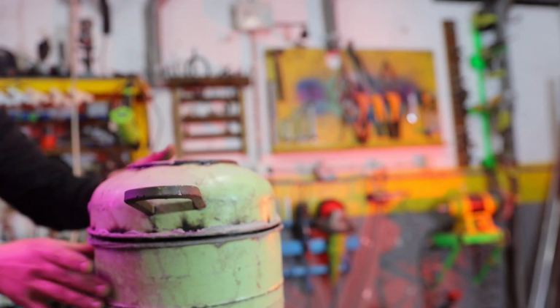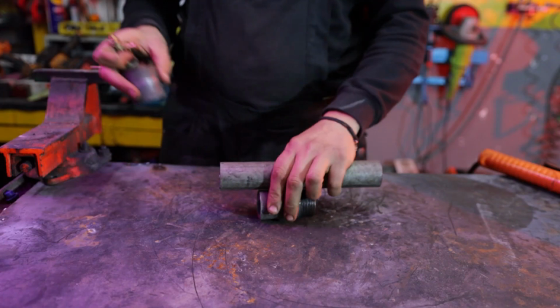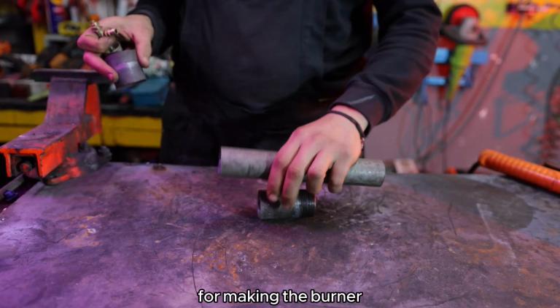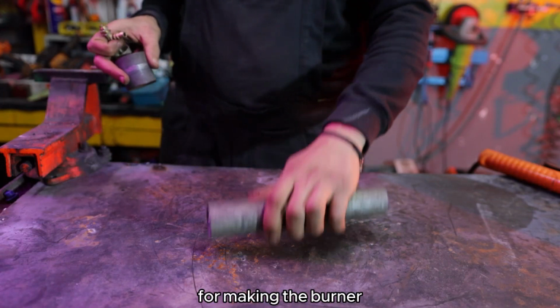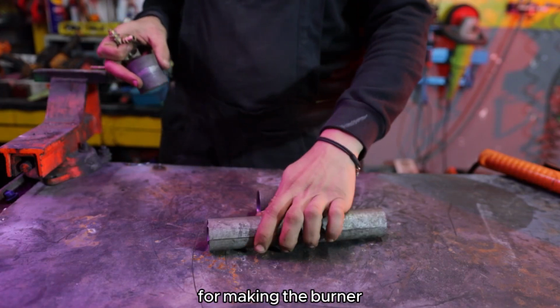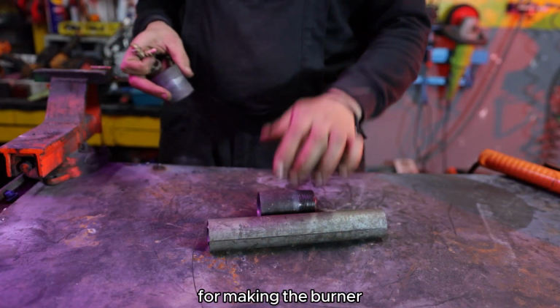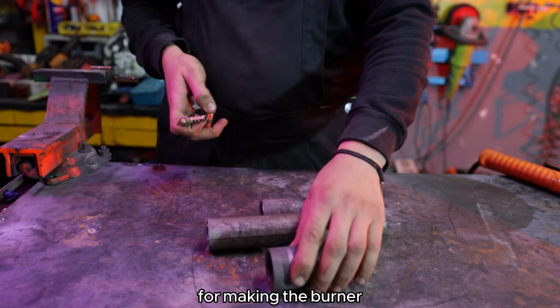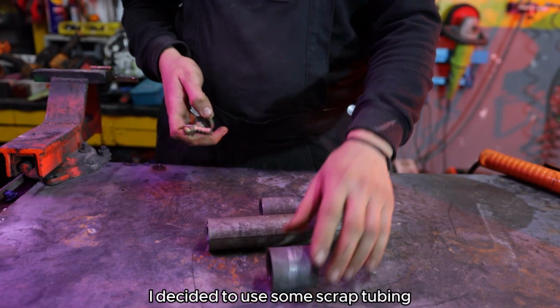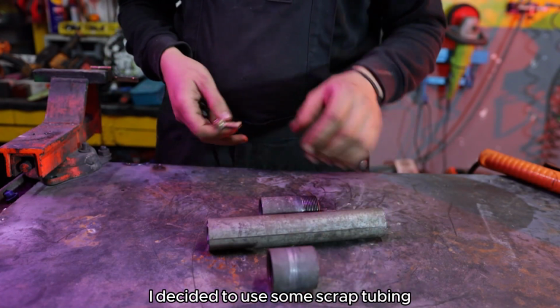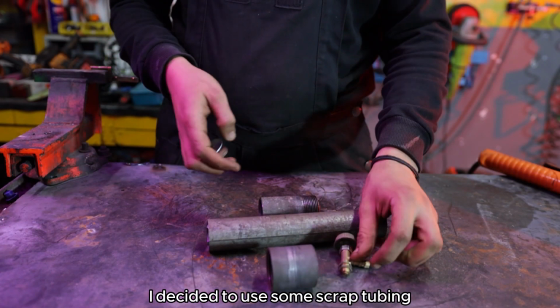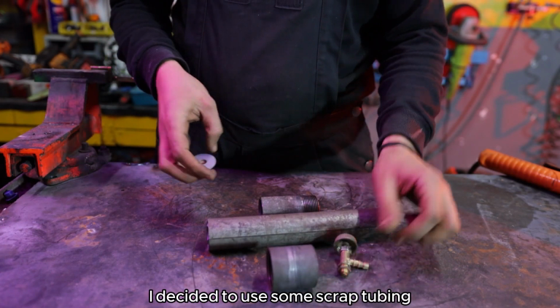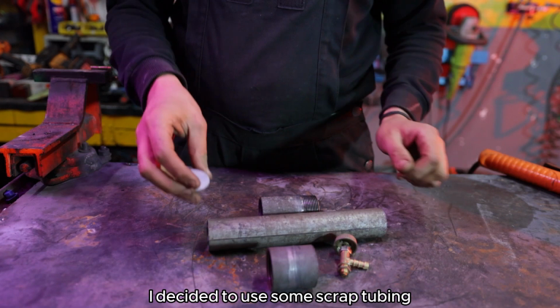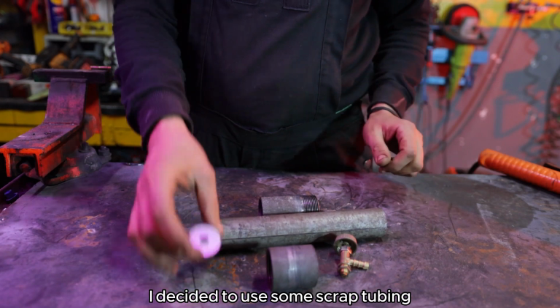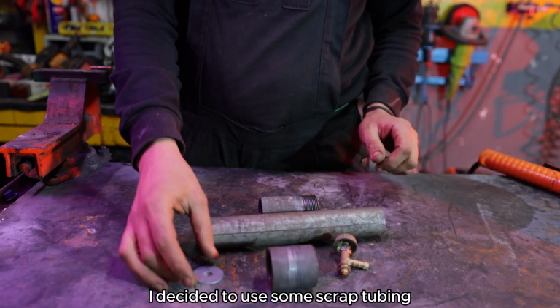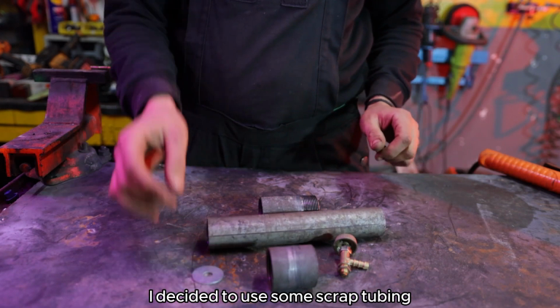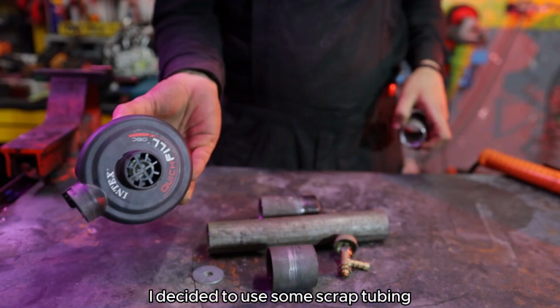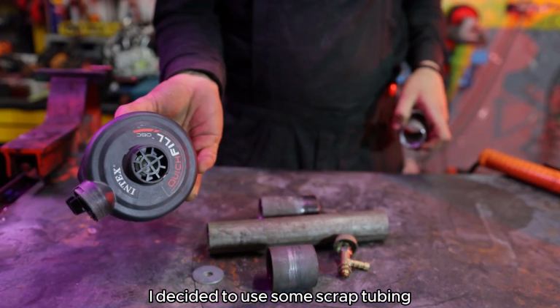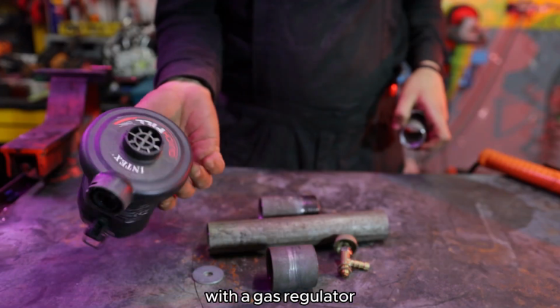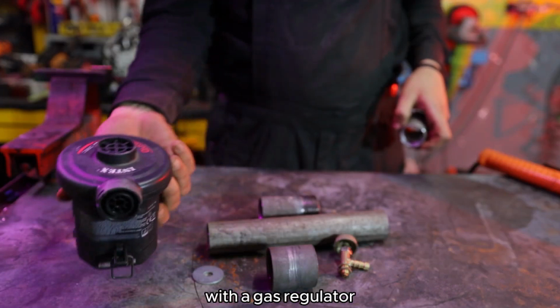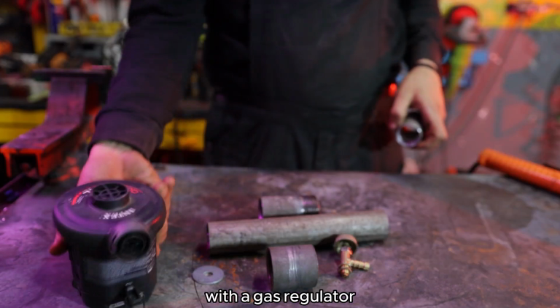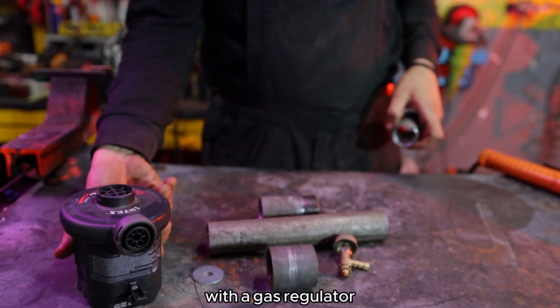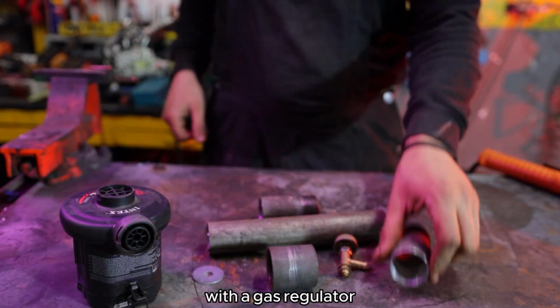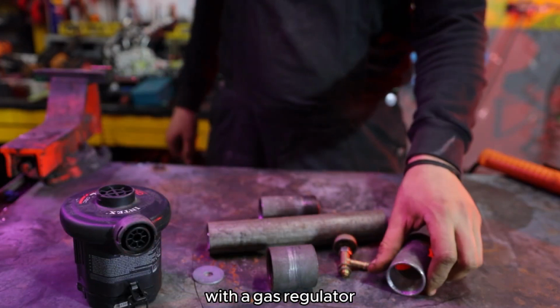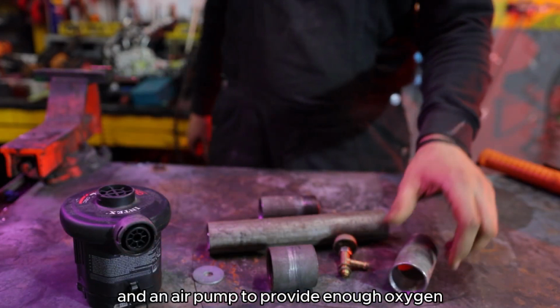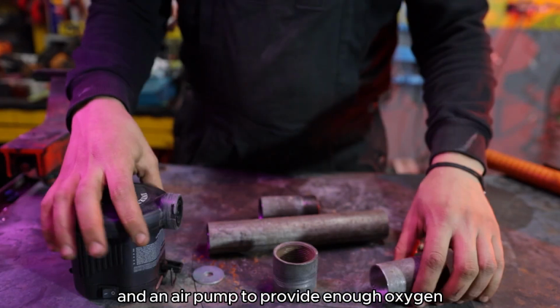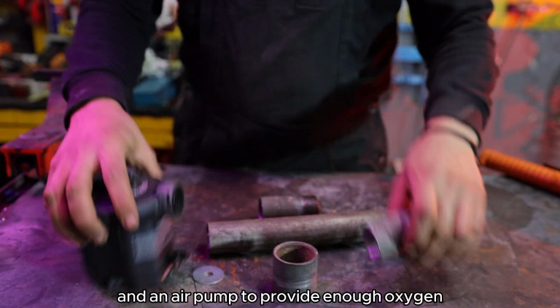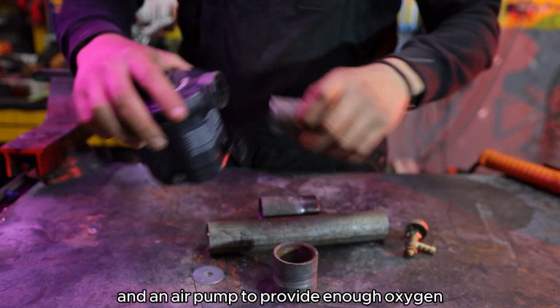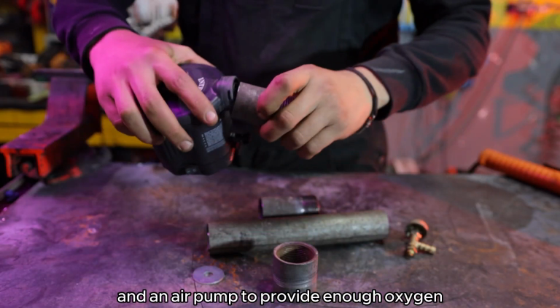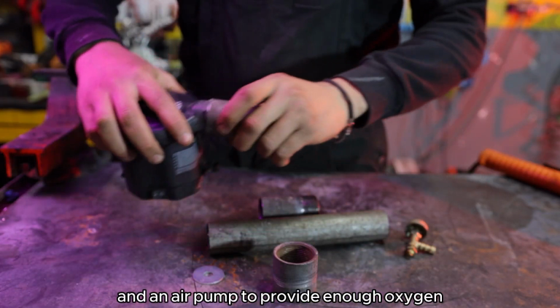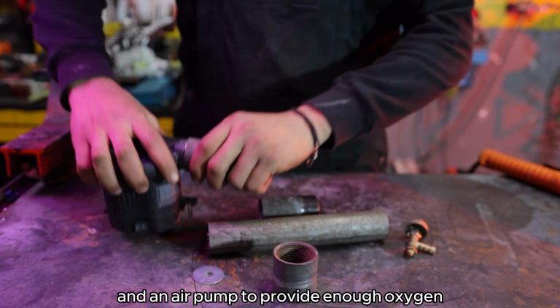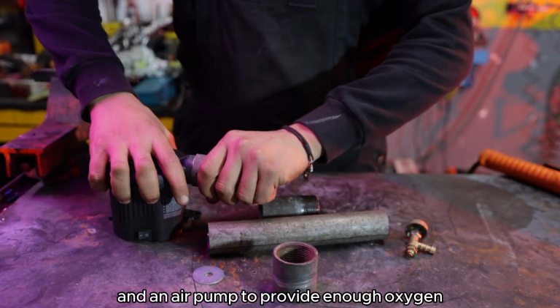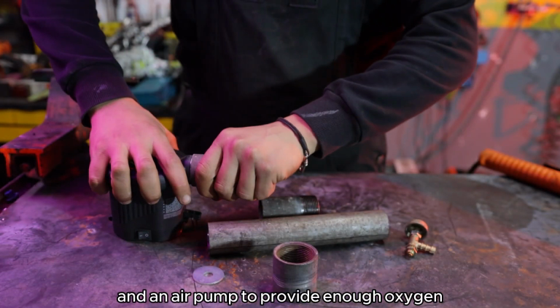For making the burner I decided to use some scrap tubing with a gas regulator and an air pump to provide enough oxygen.